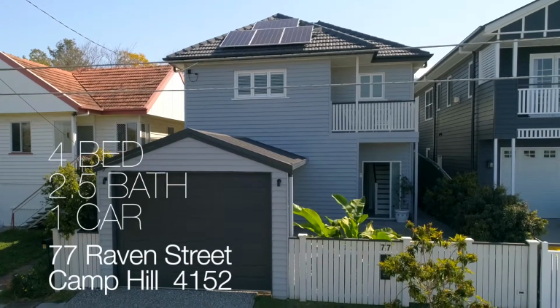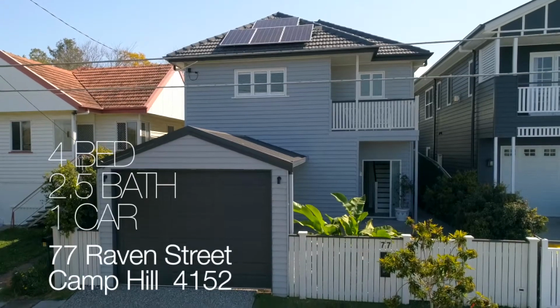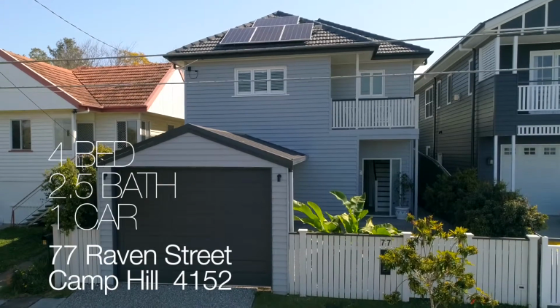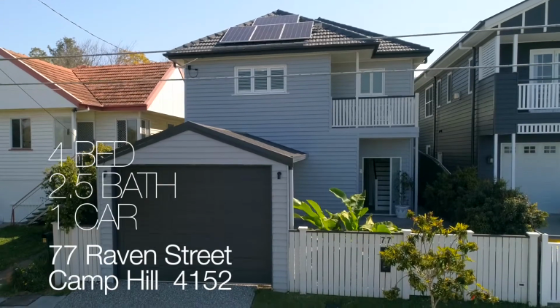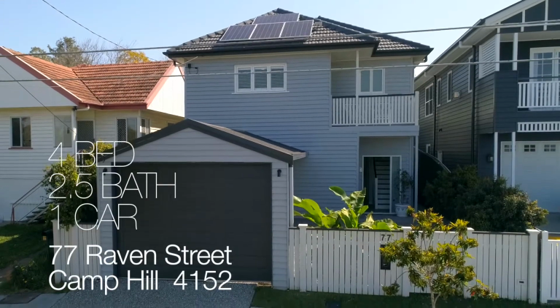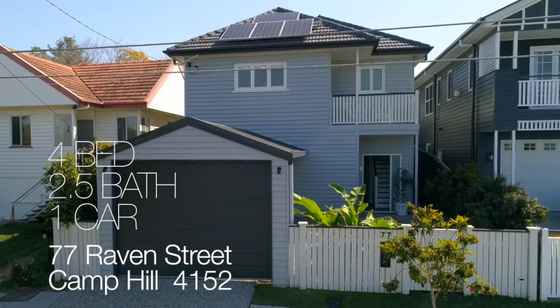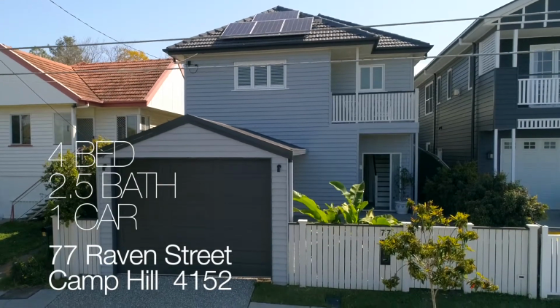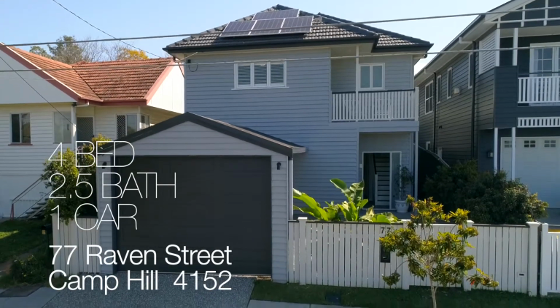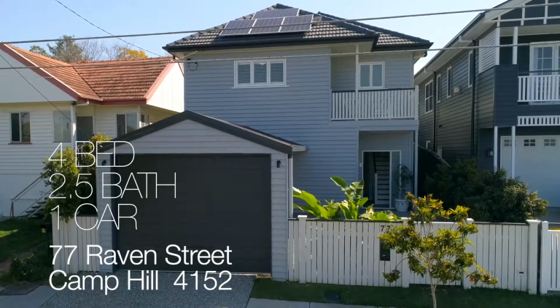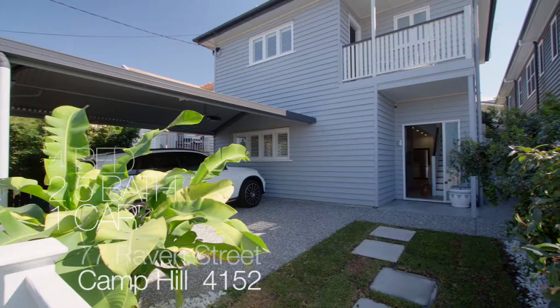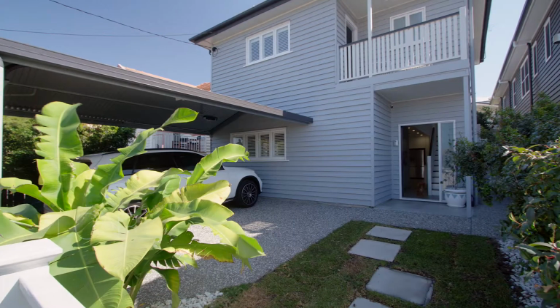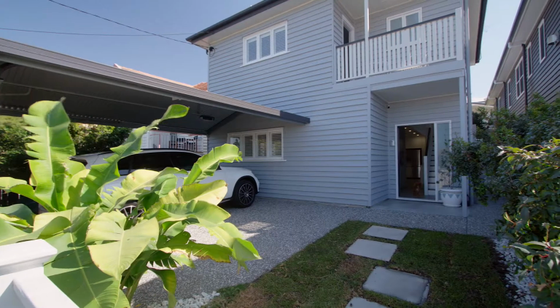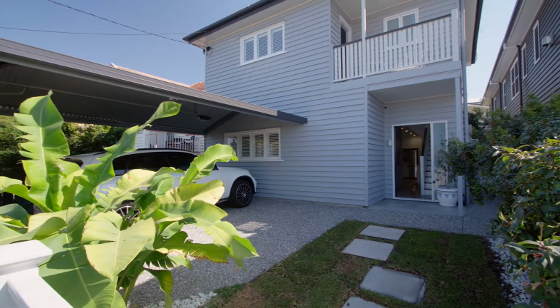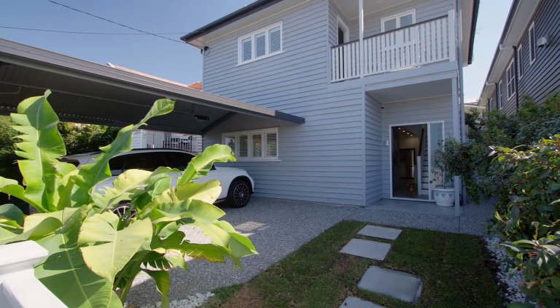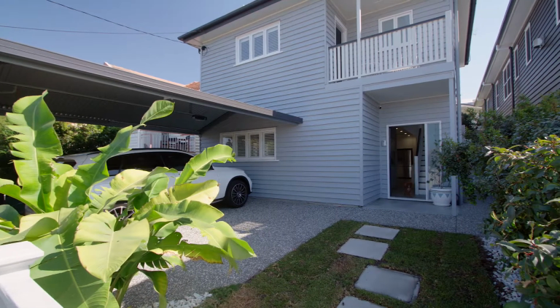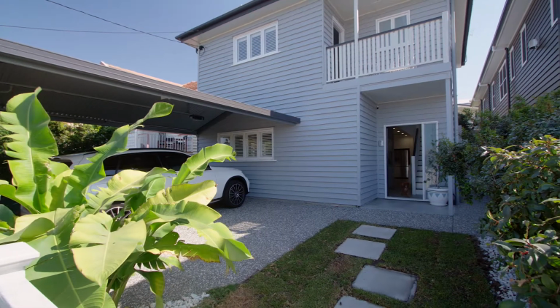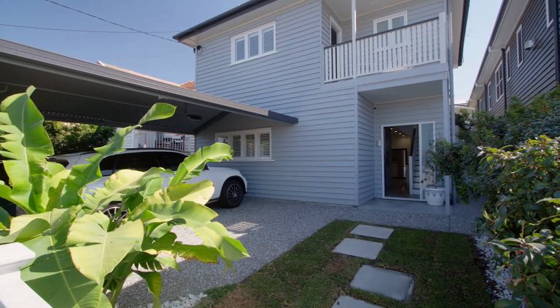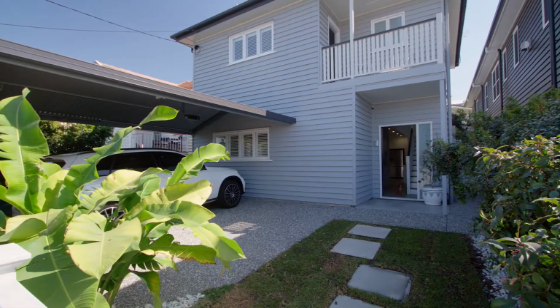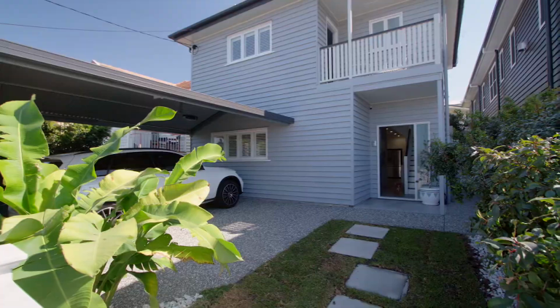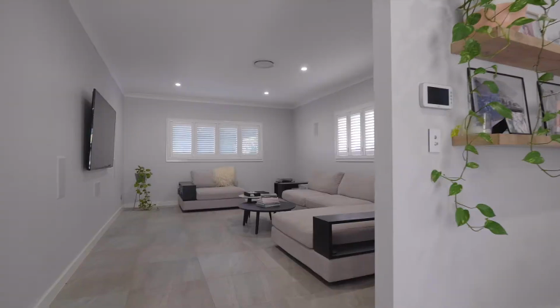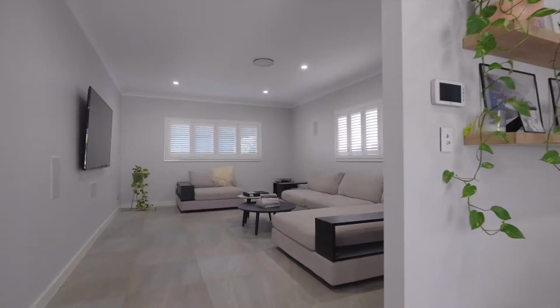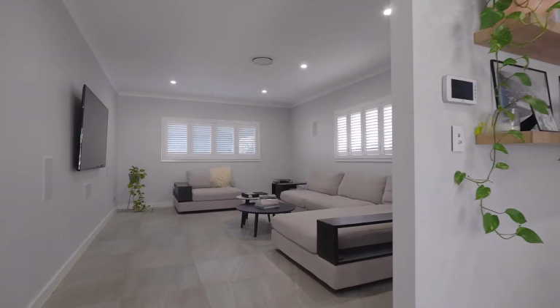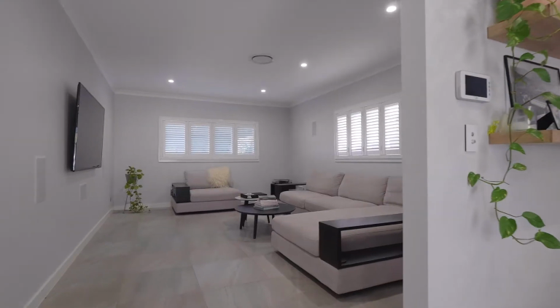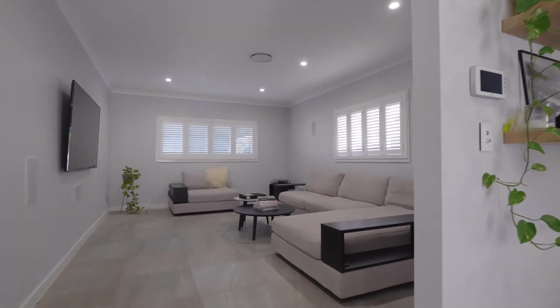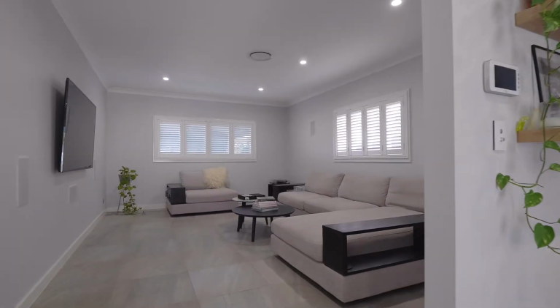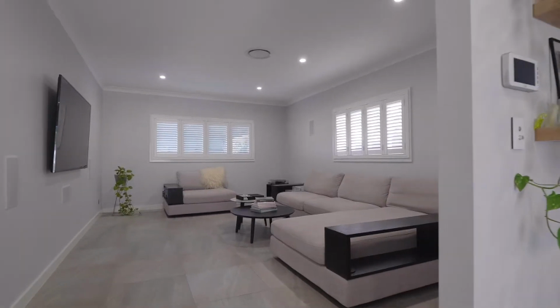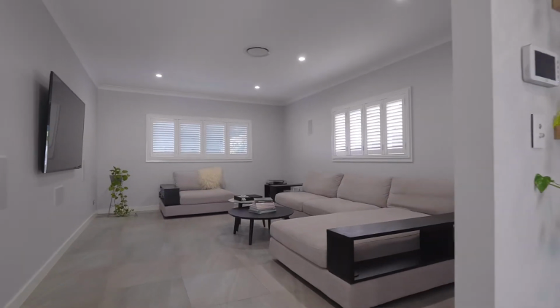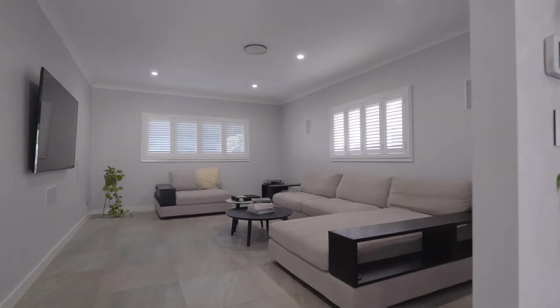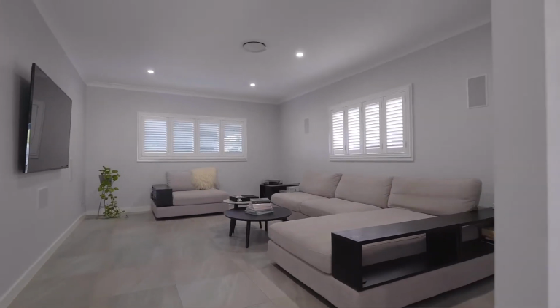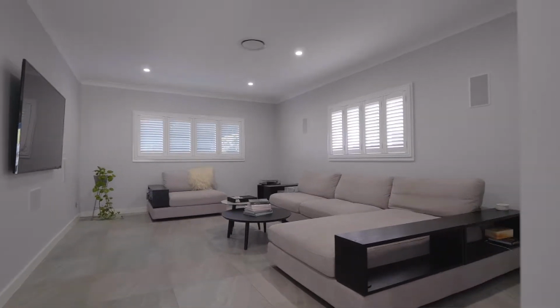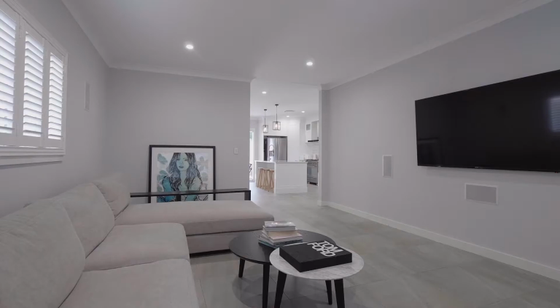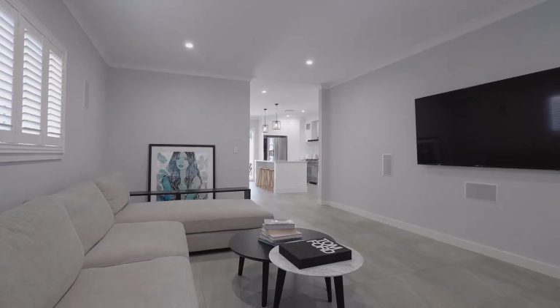77 Ravens Street, Camp Hill. On the high side of the street, beautifully elevated. Just renovated not long ago.